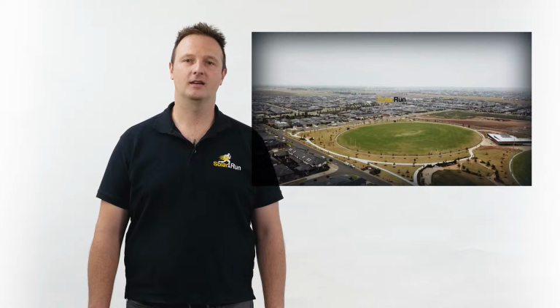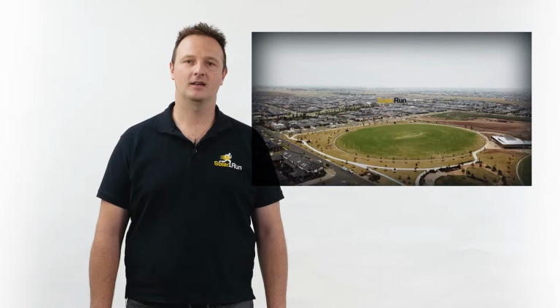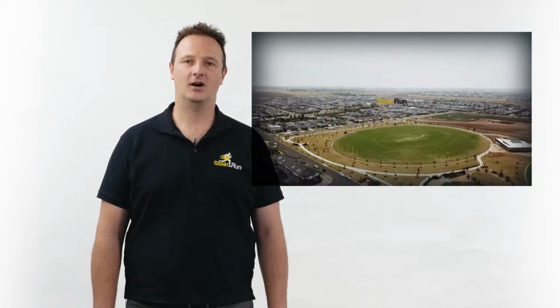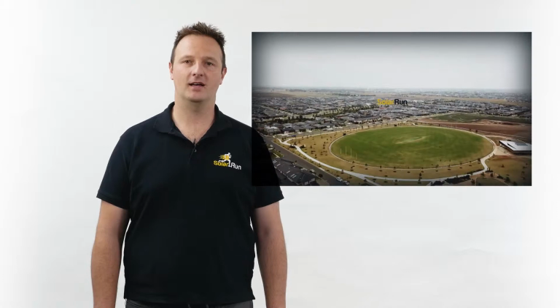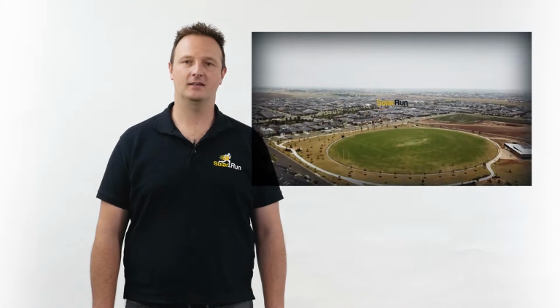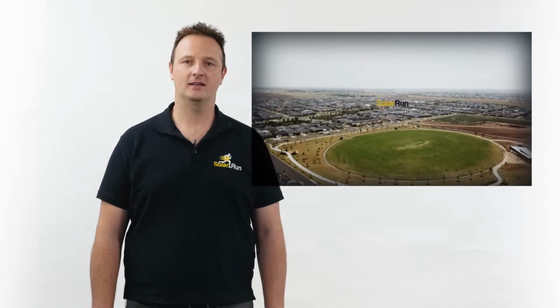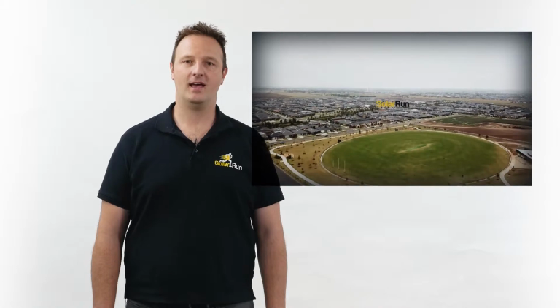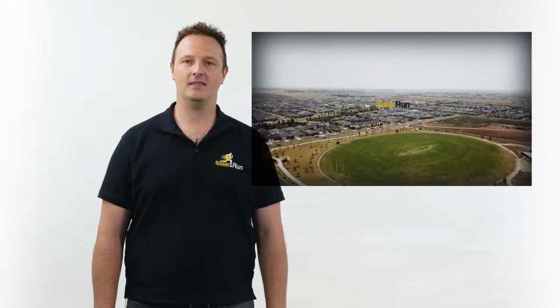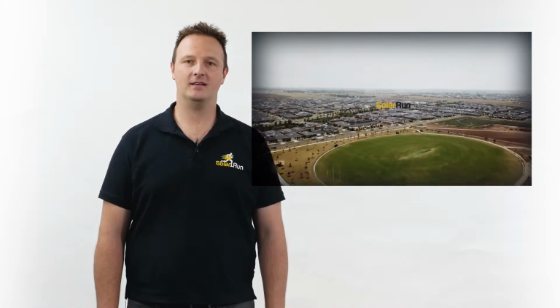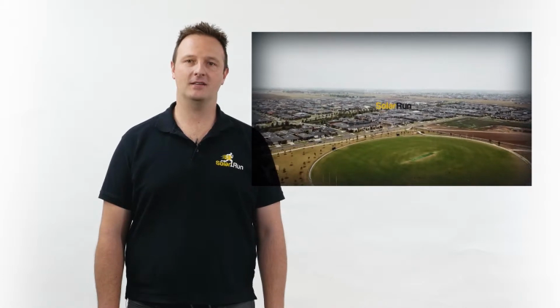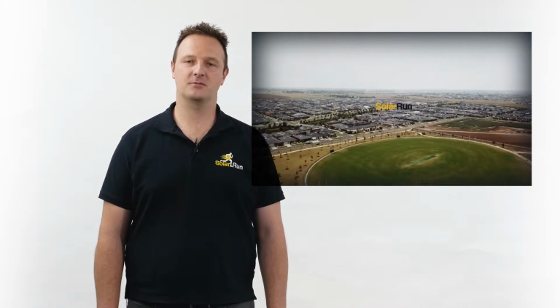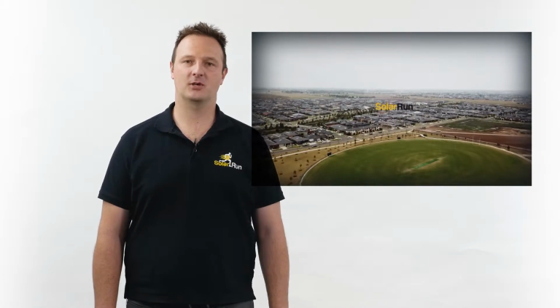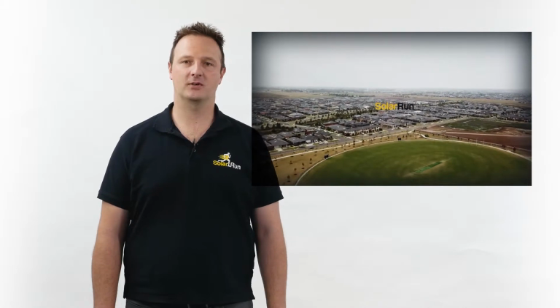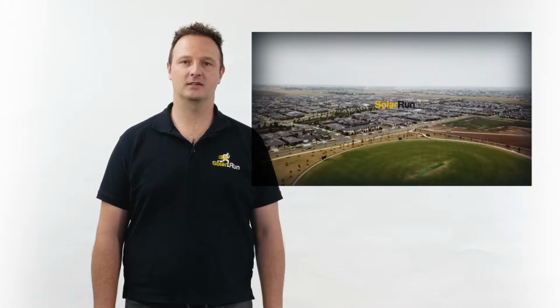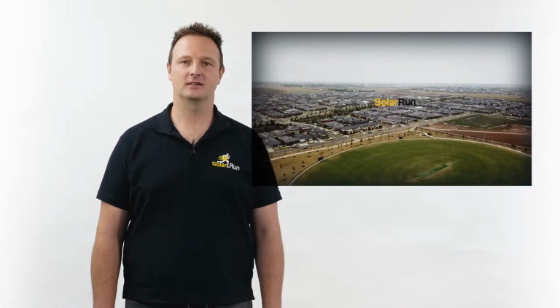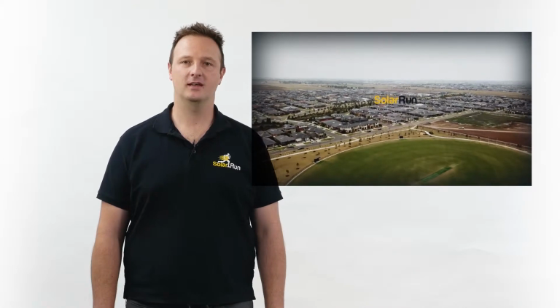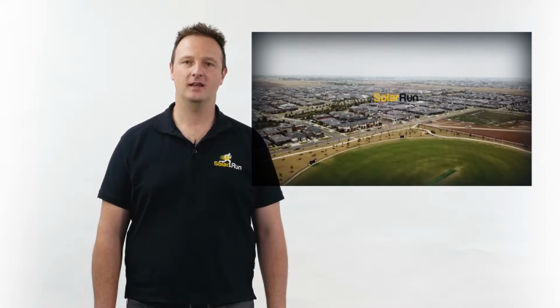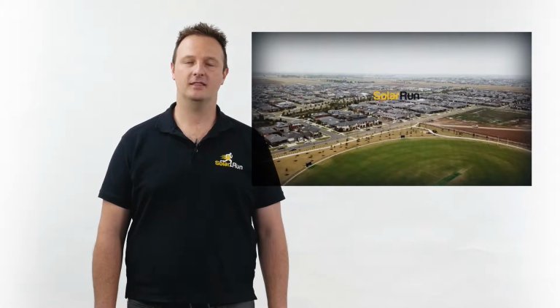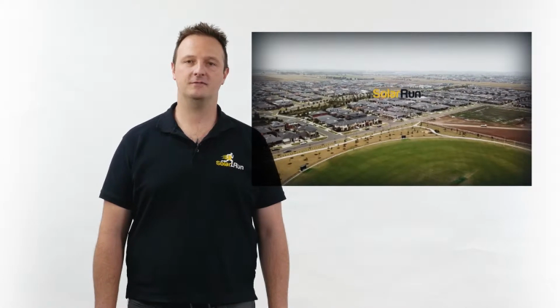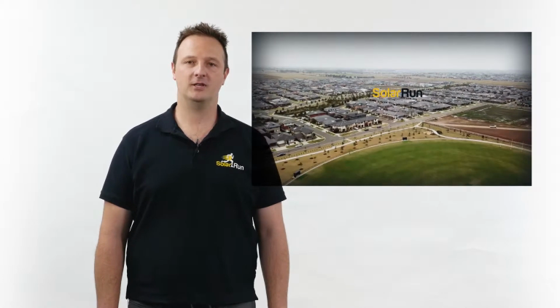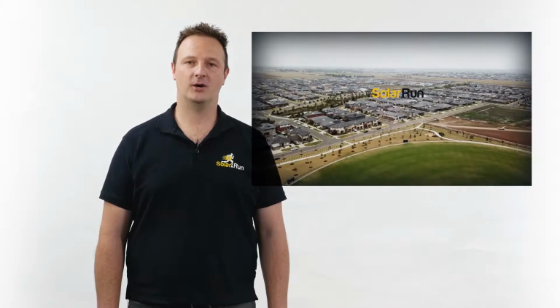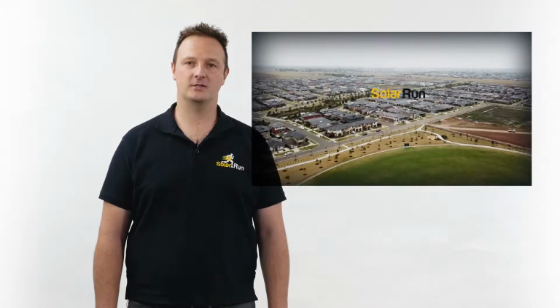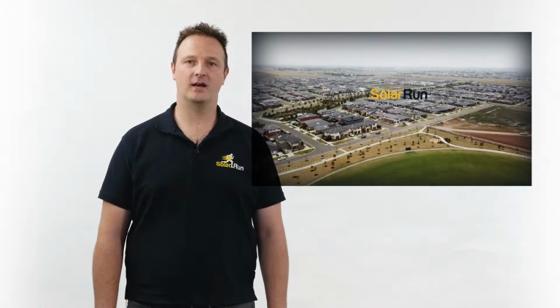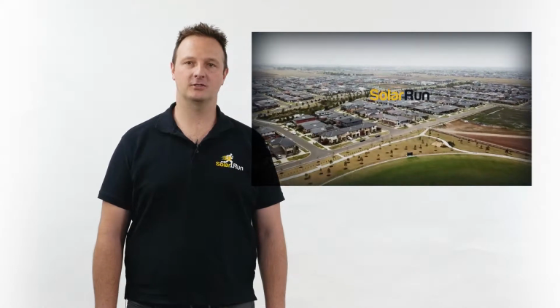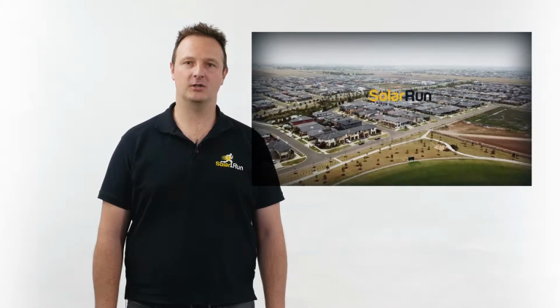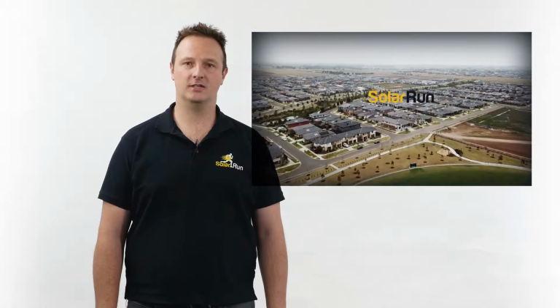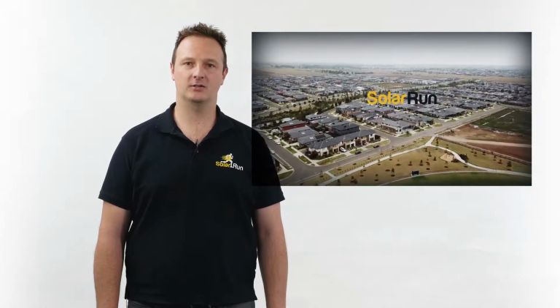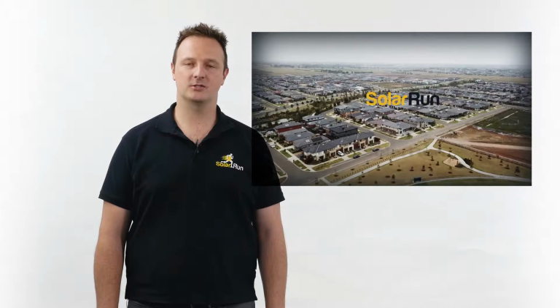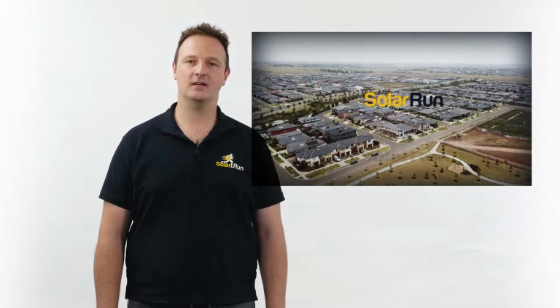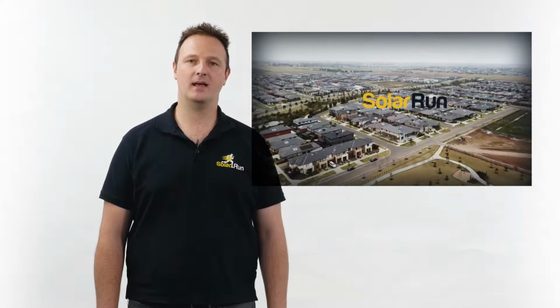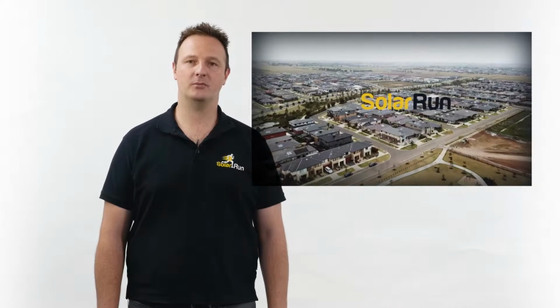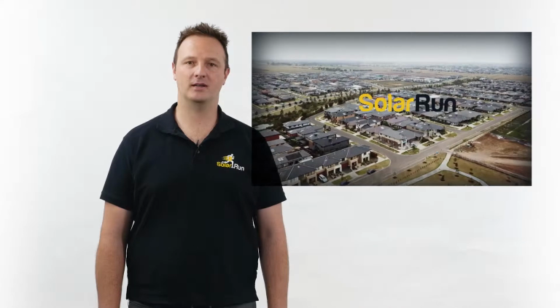Hi, Anthony here from Solar Run. This video is about solar technology and brands.